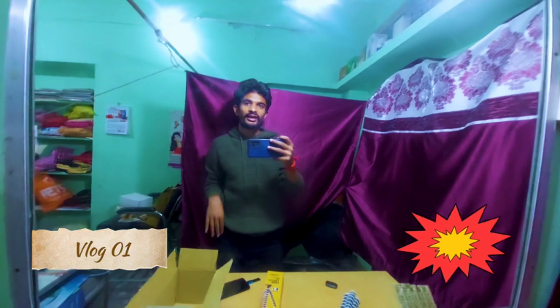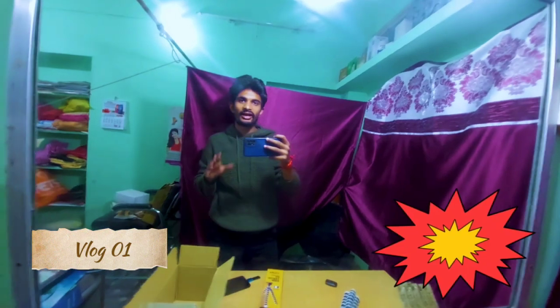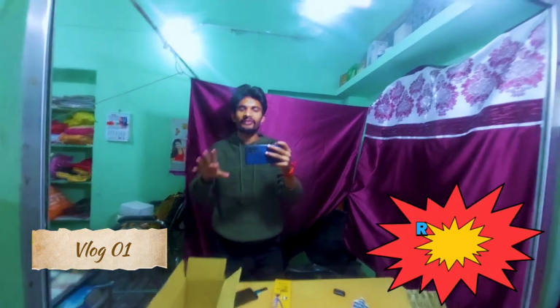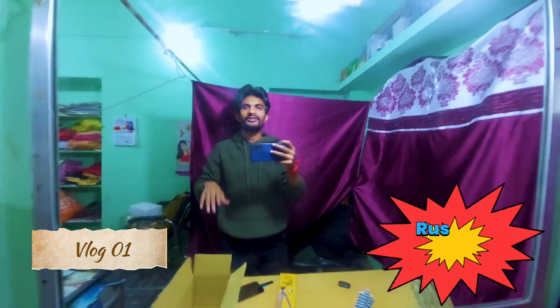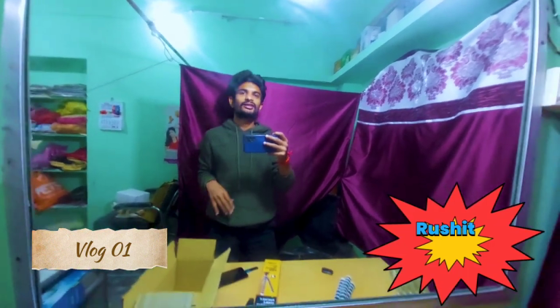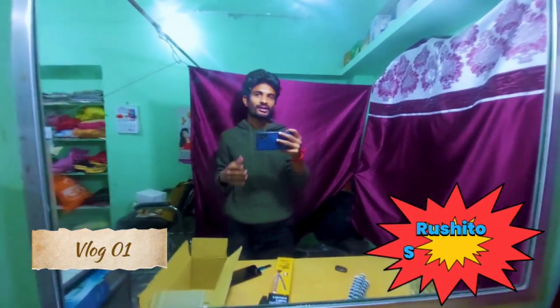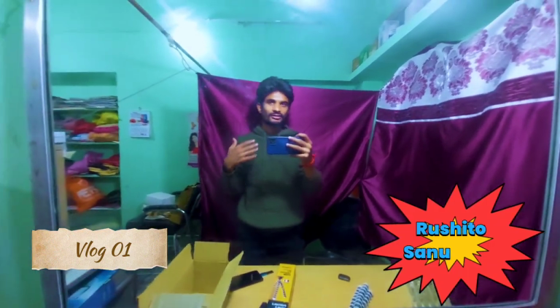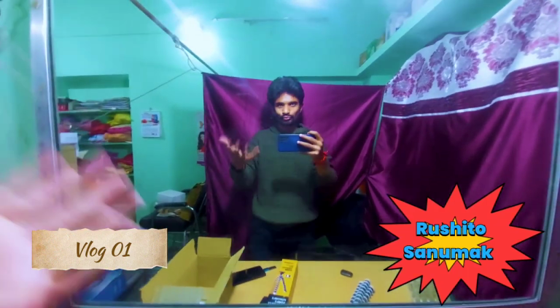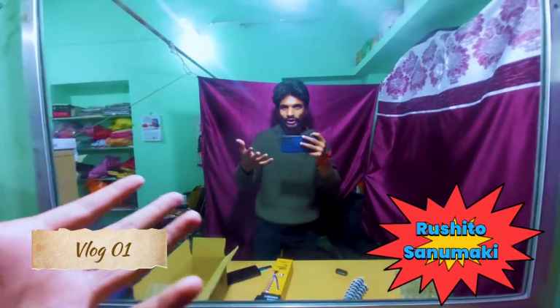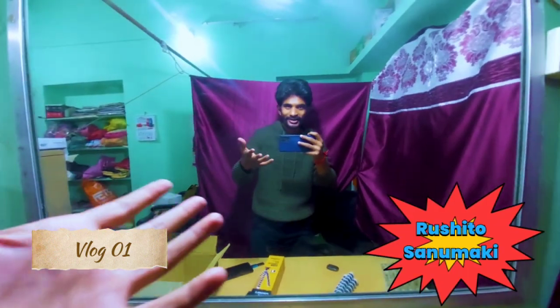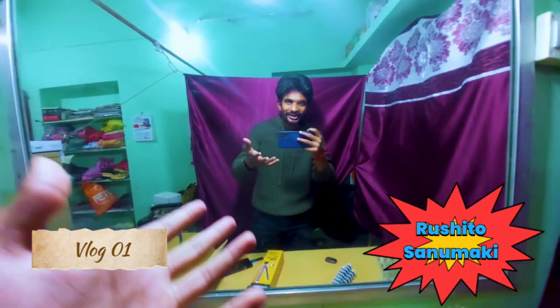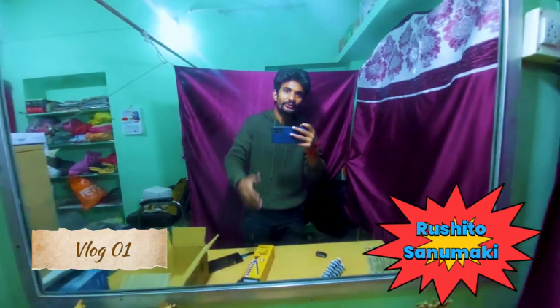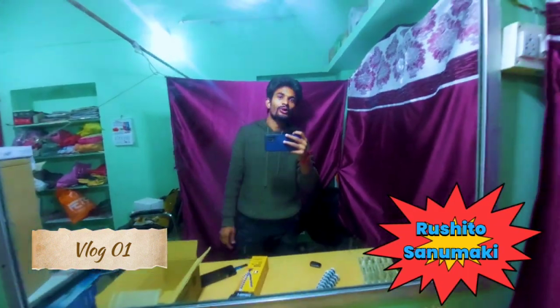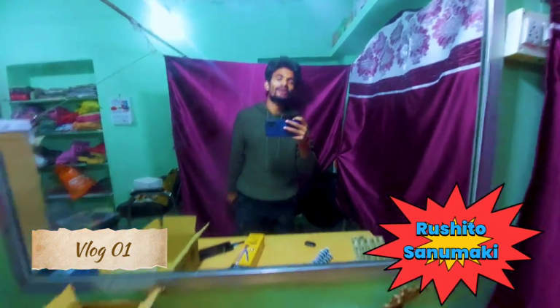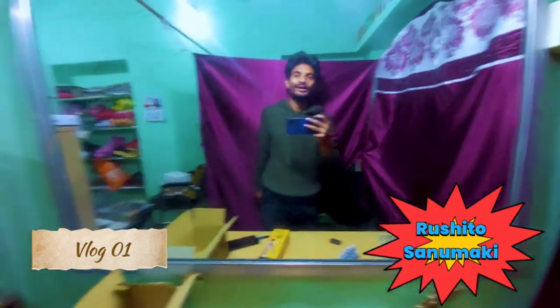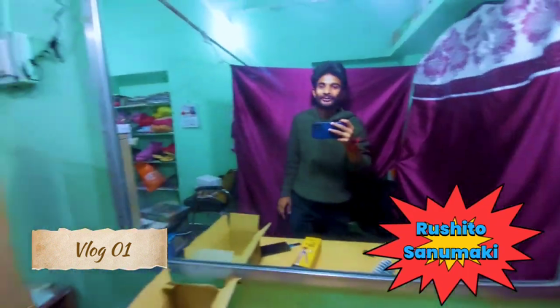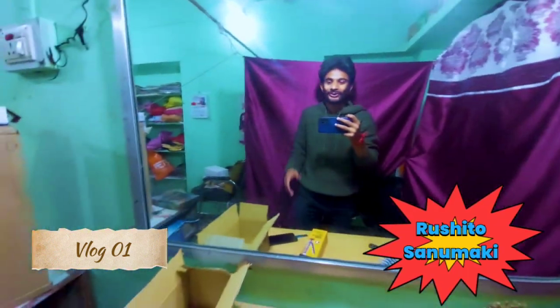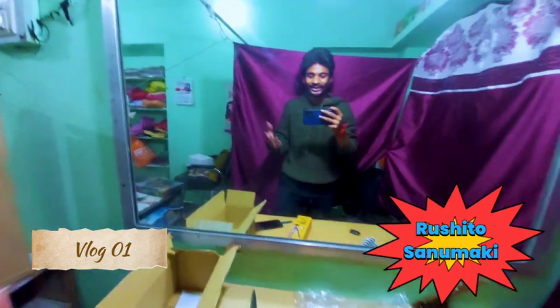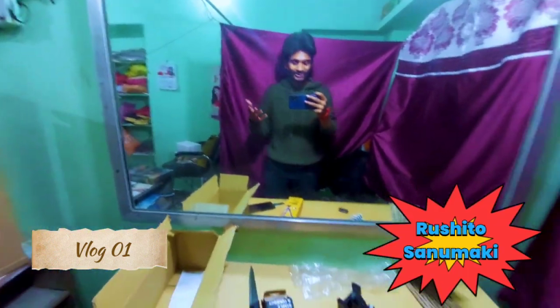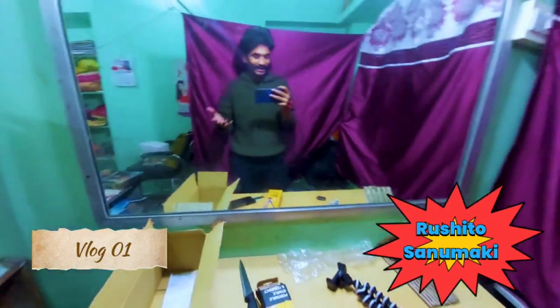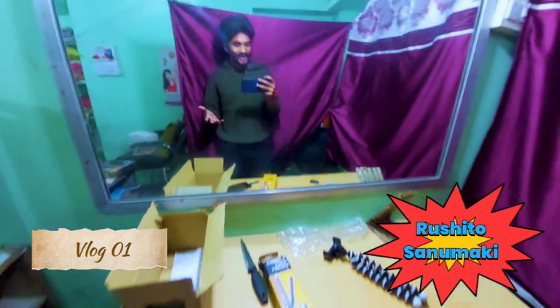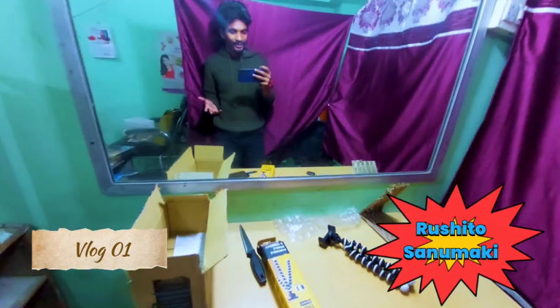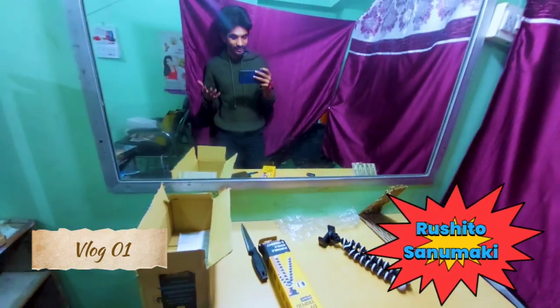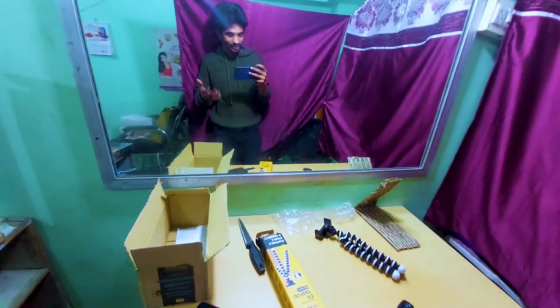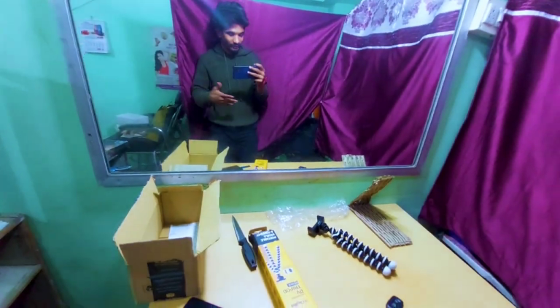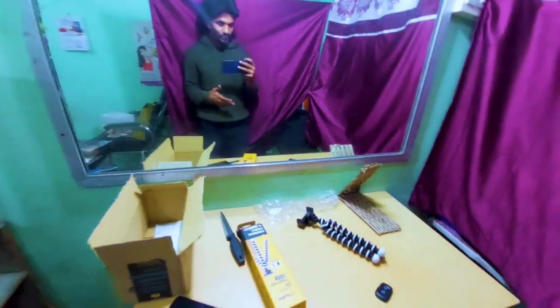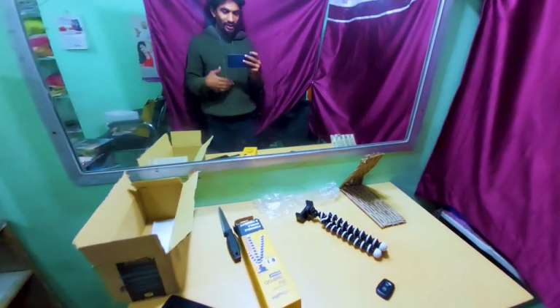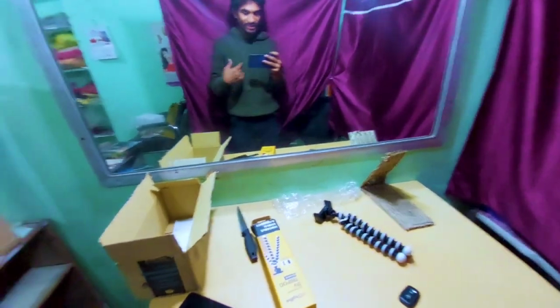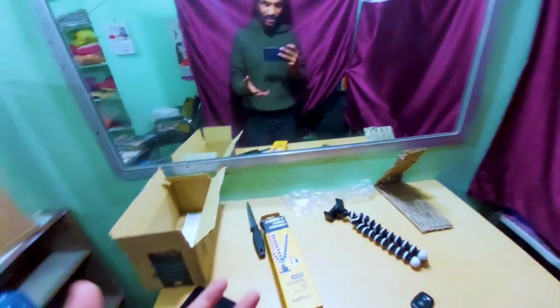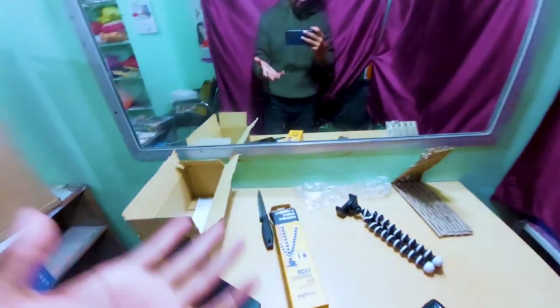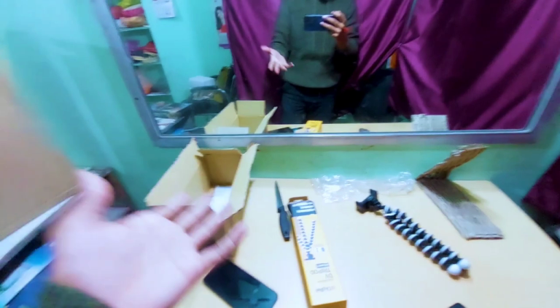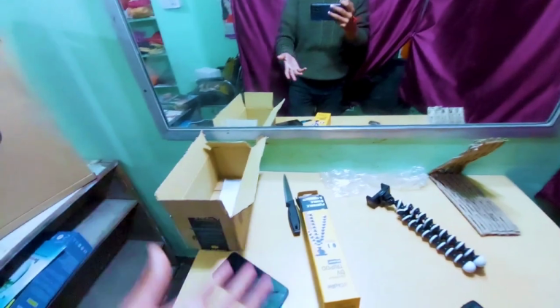Hey friends, this is a new vlog. Actually, I am just opening a video.